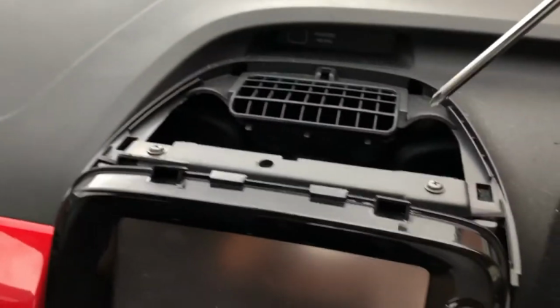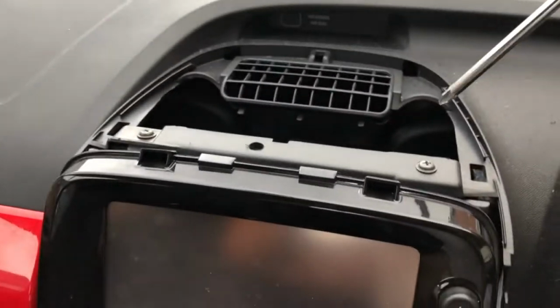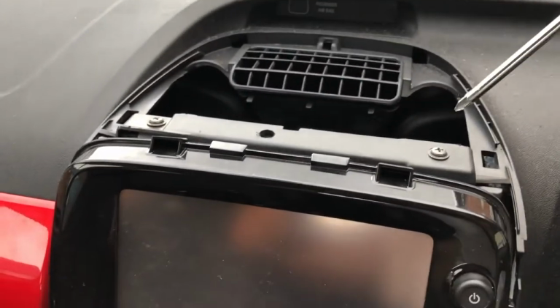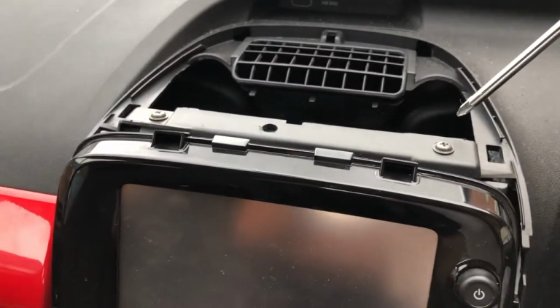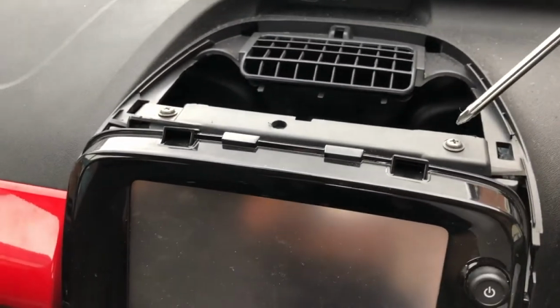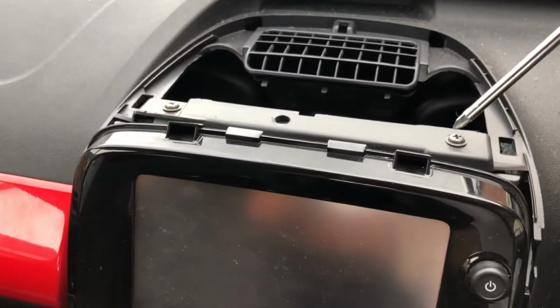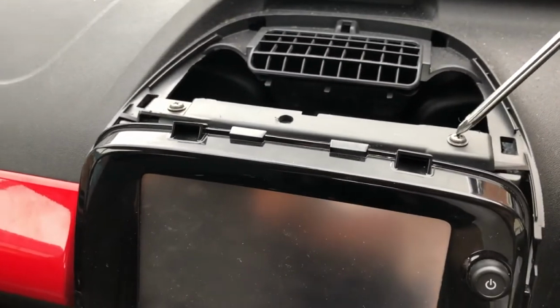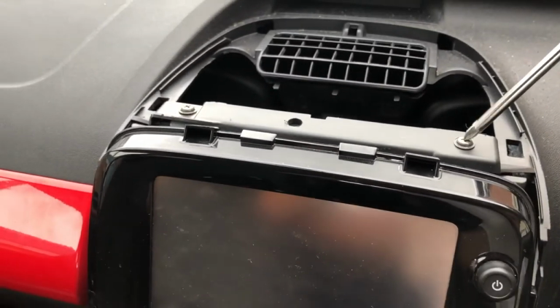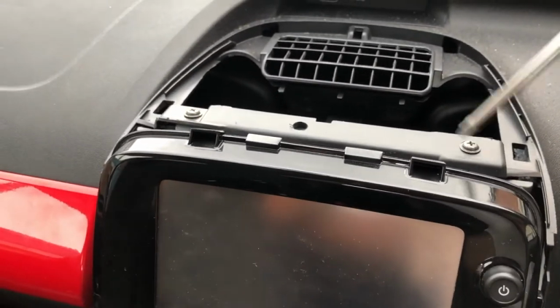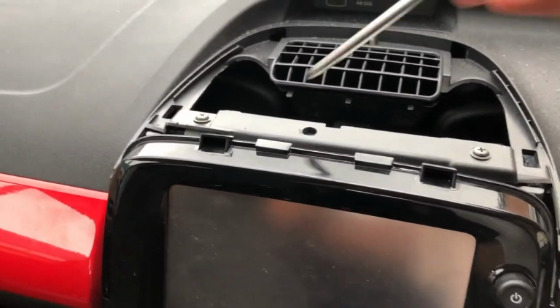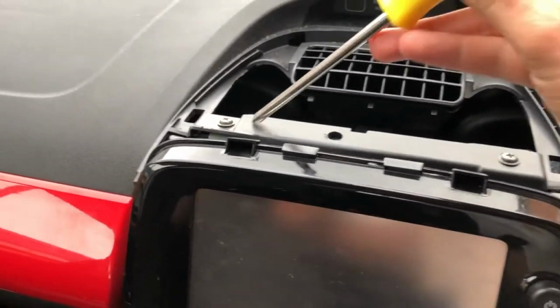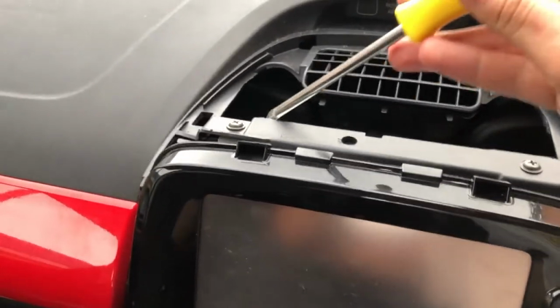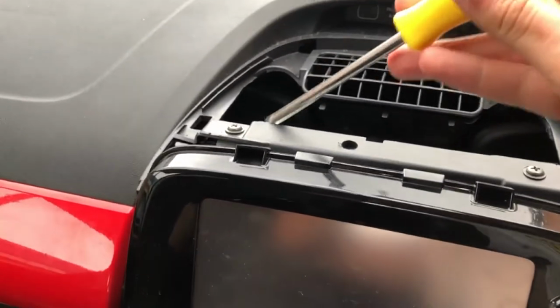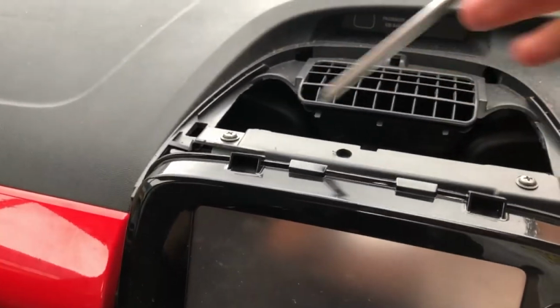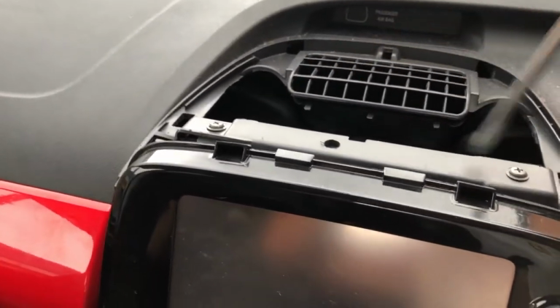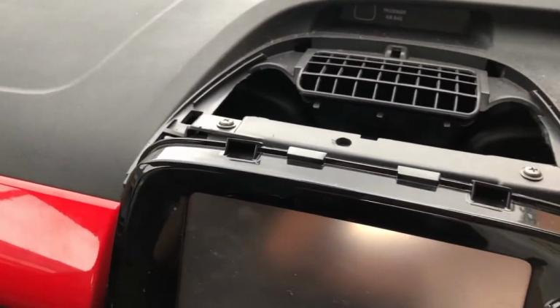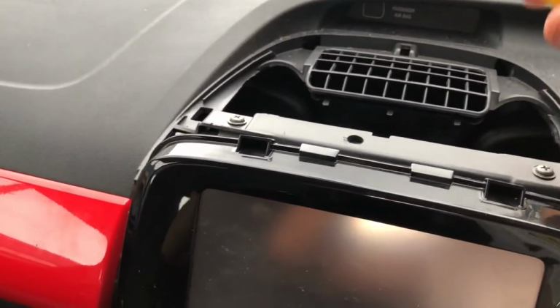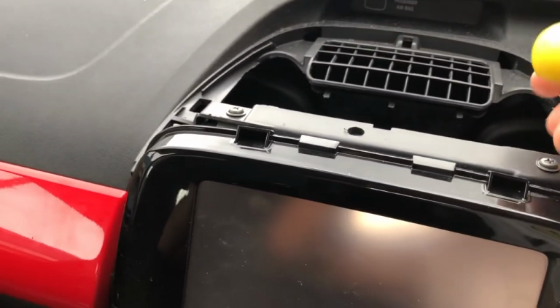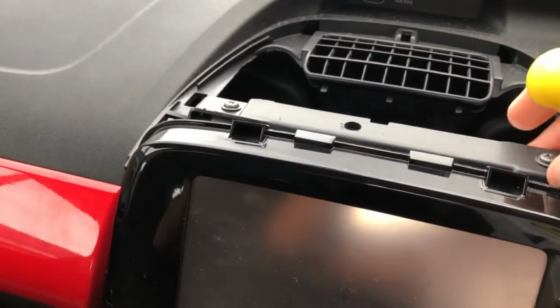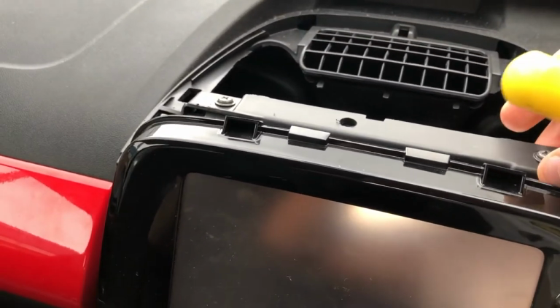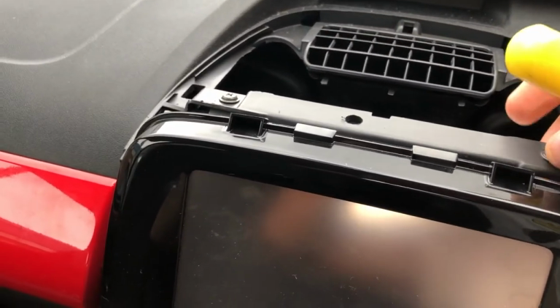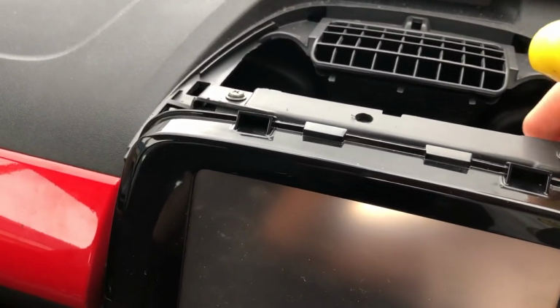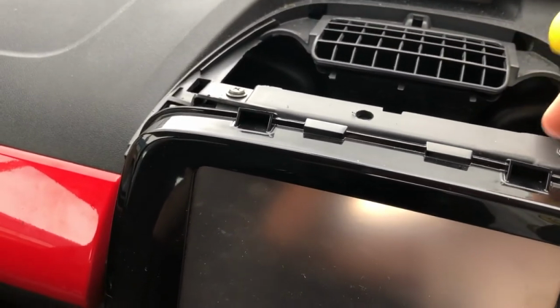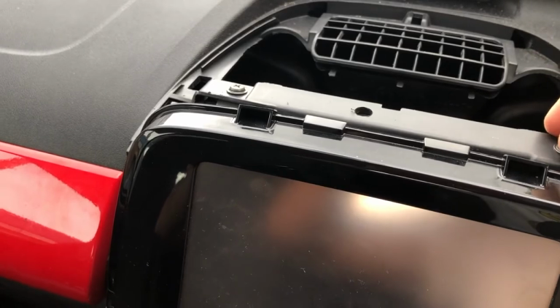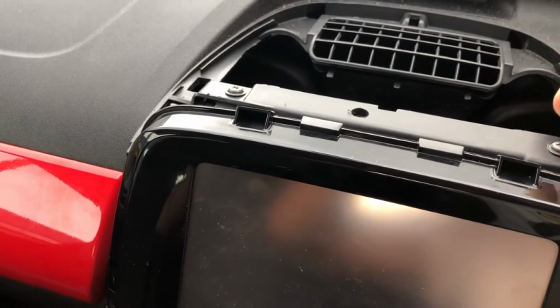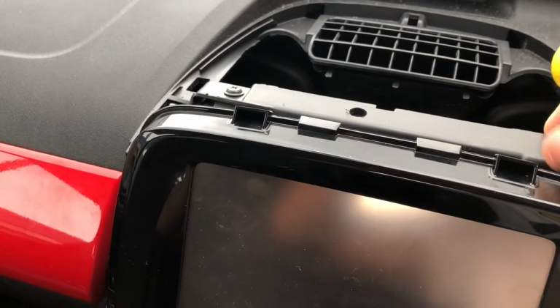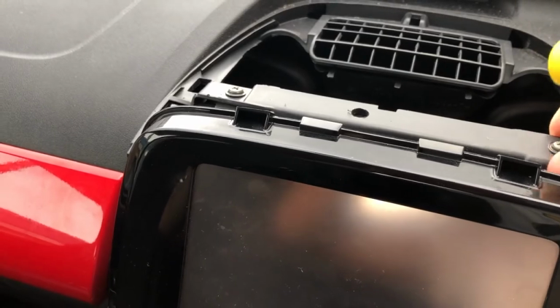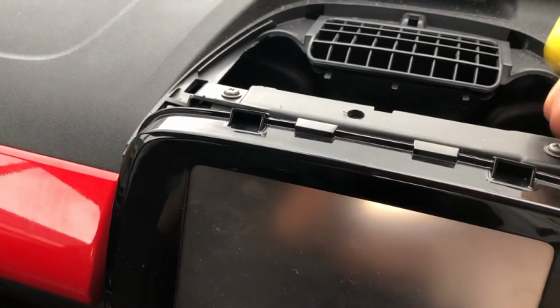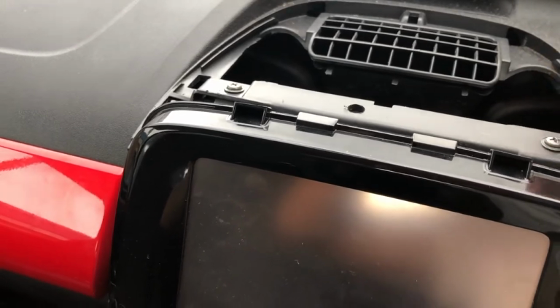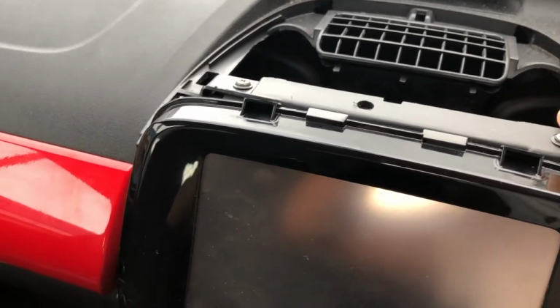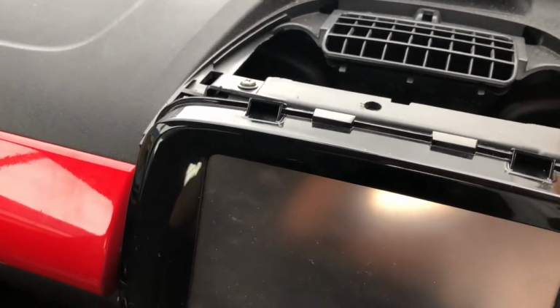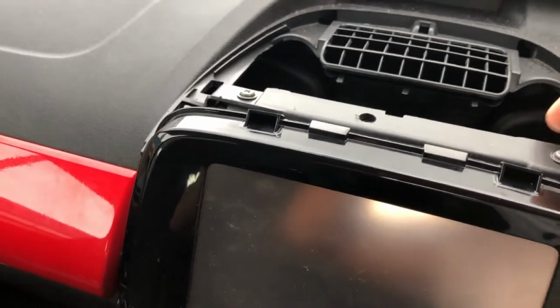At the top of the device you've got these two Phillips head screws — you just need to take these out and put them to one side.